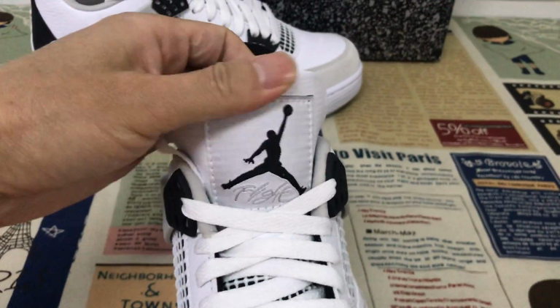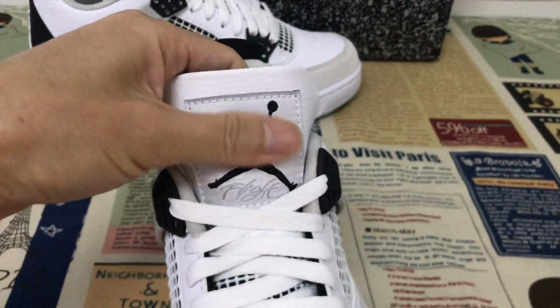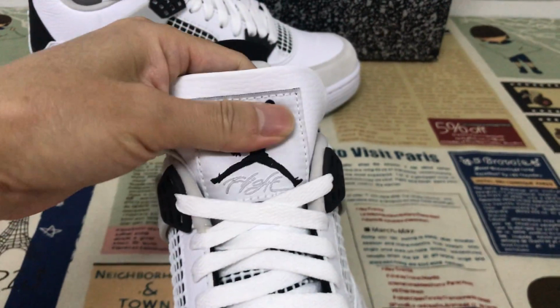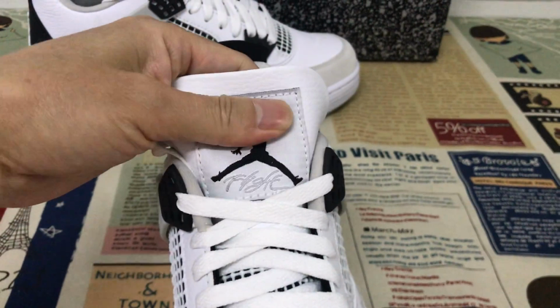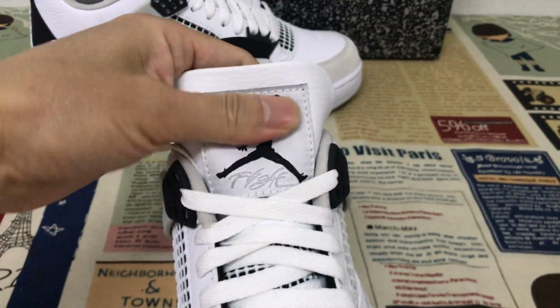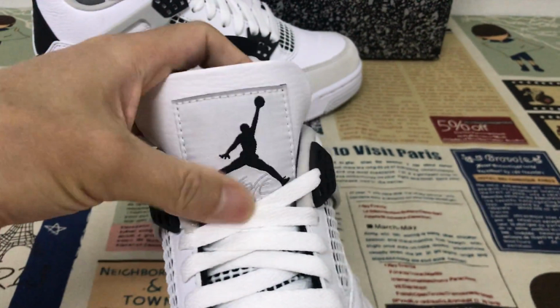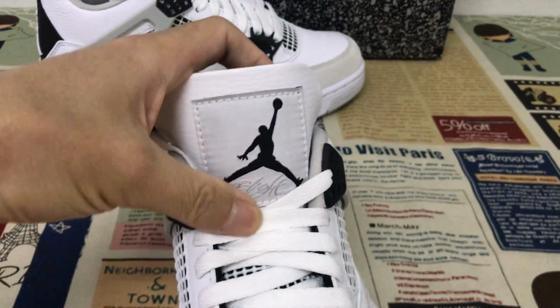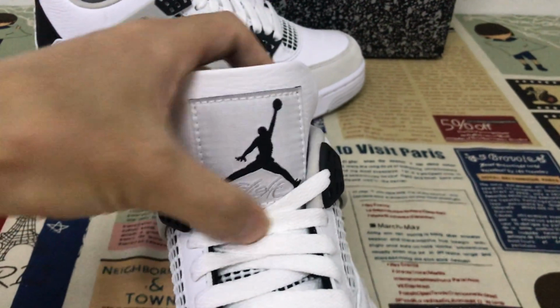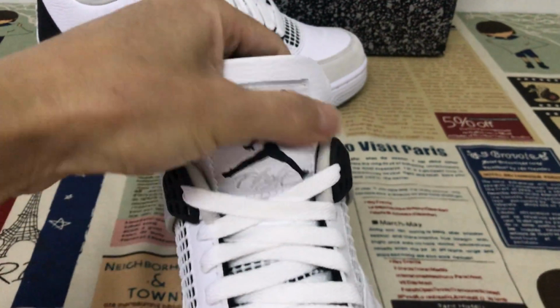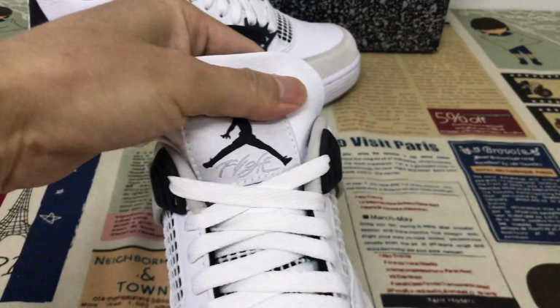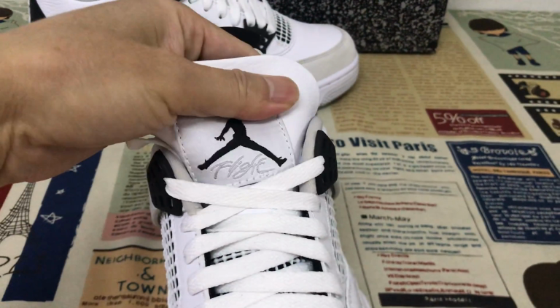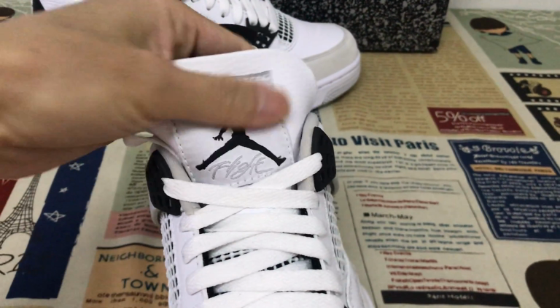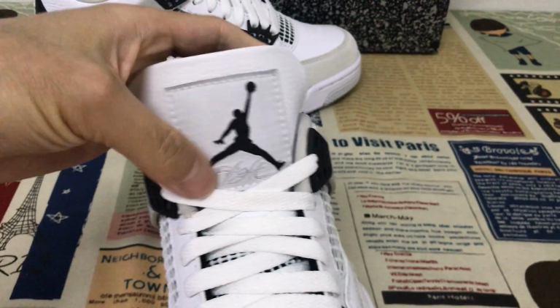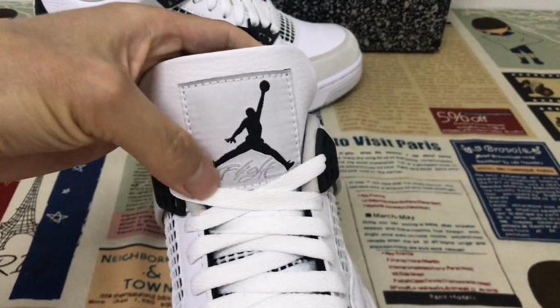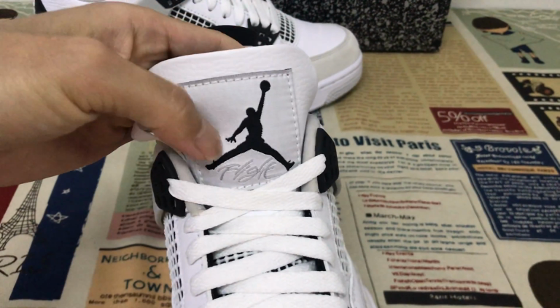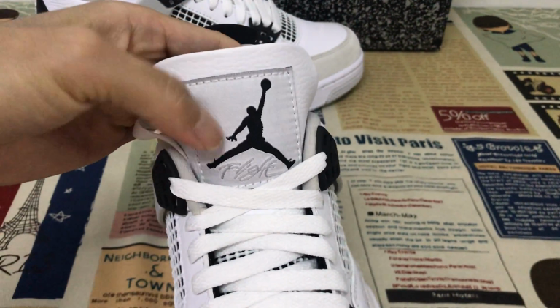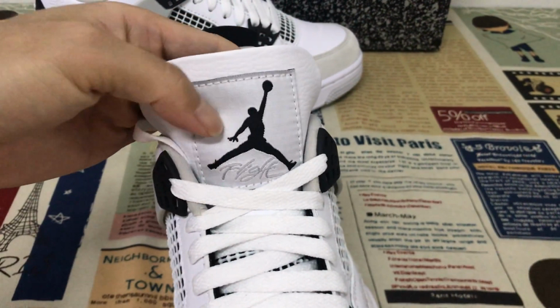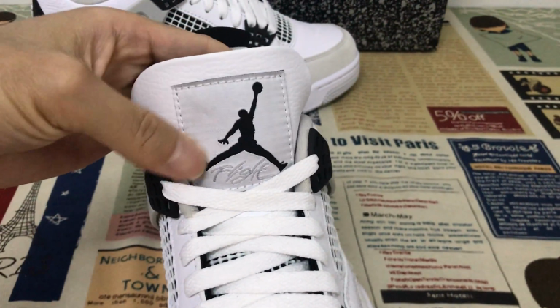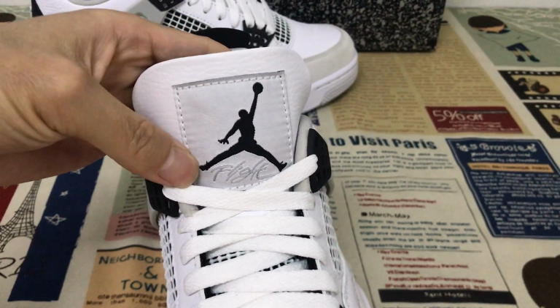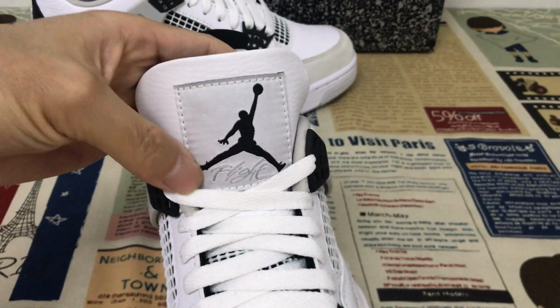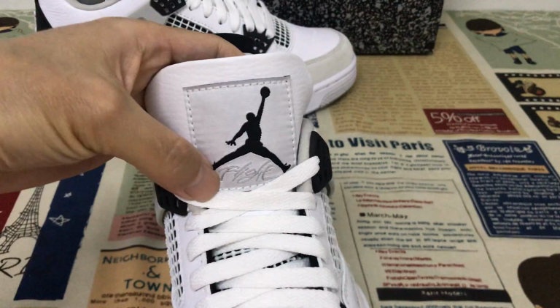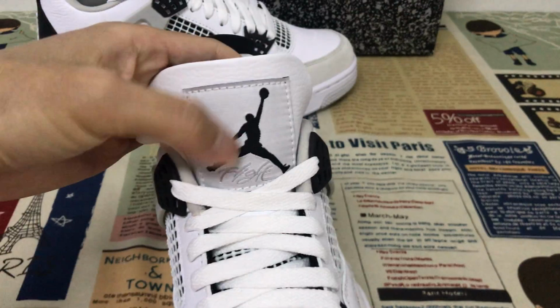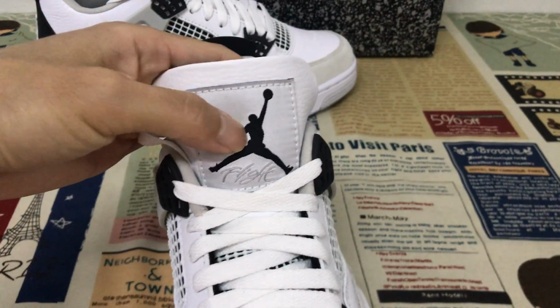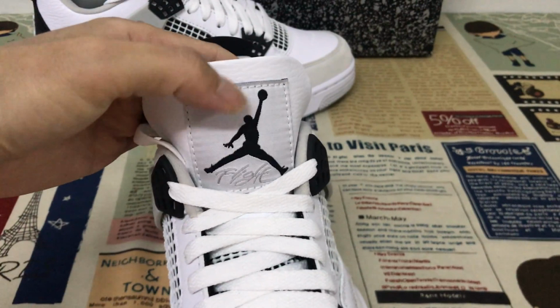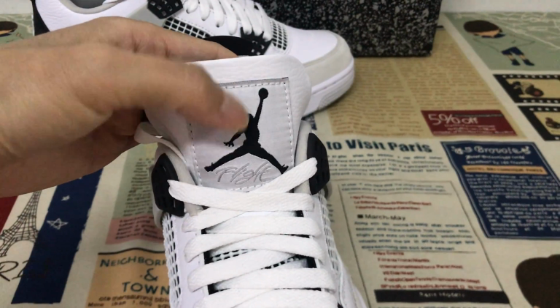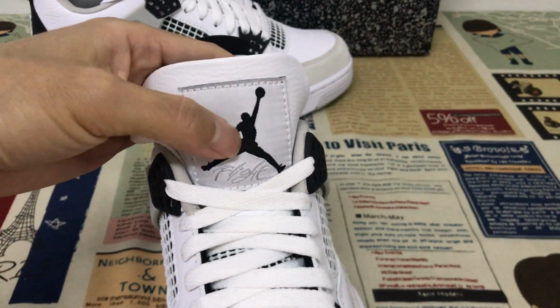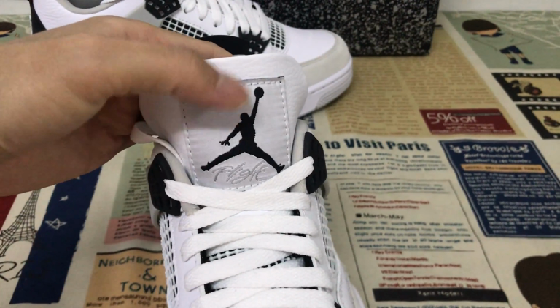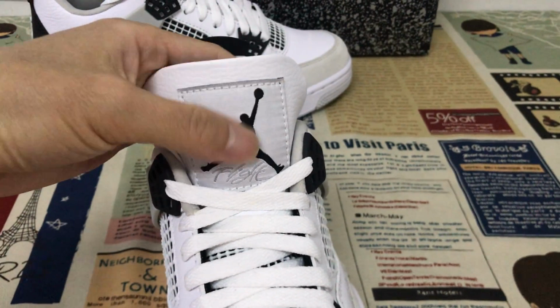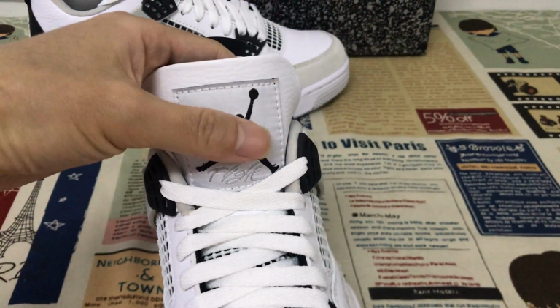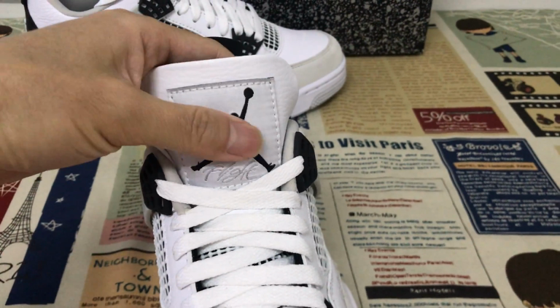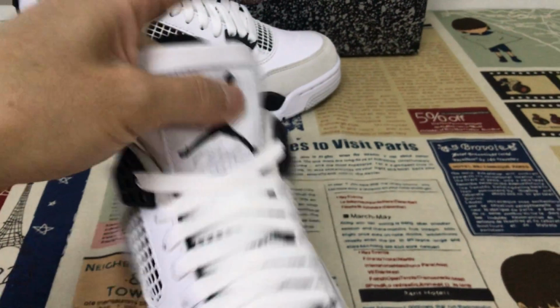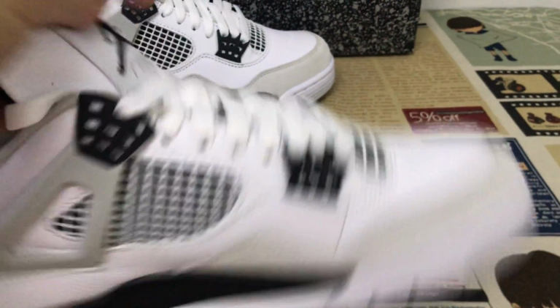Here's the tongue label — white base and black logo.